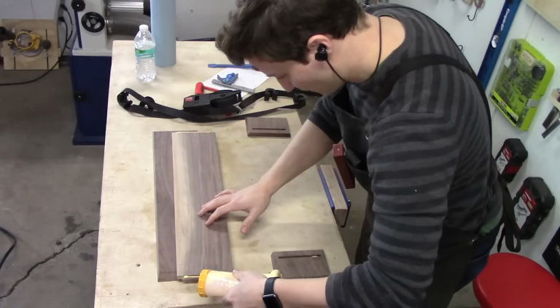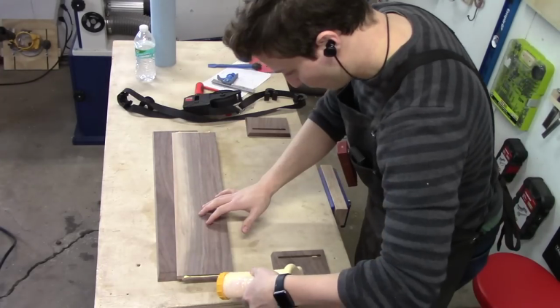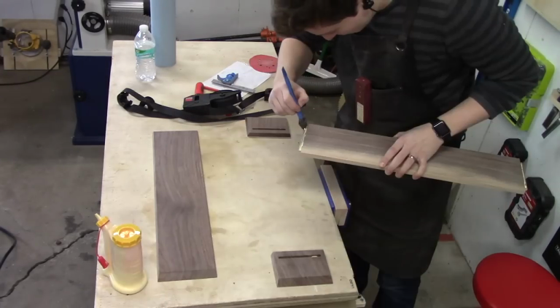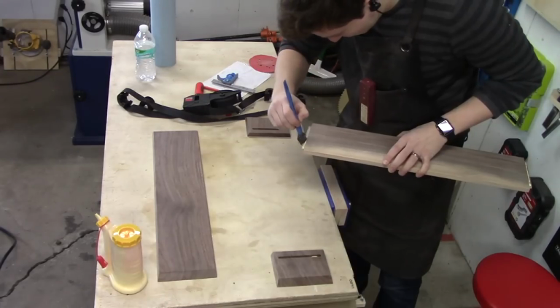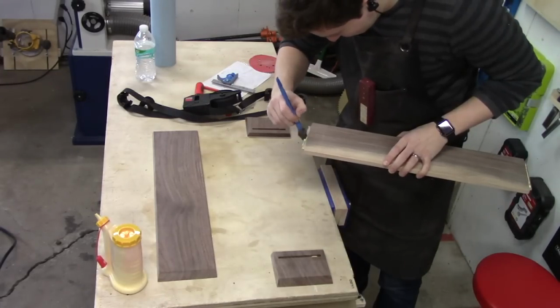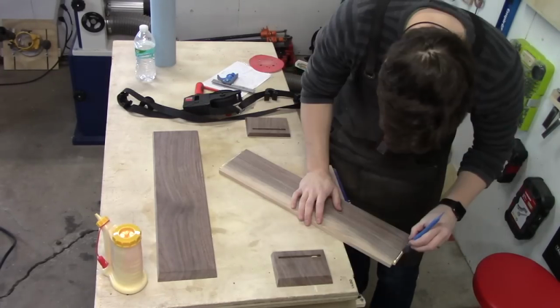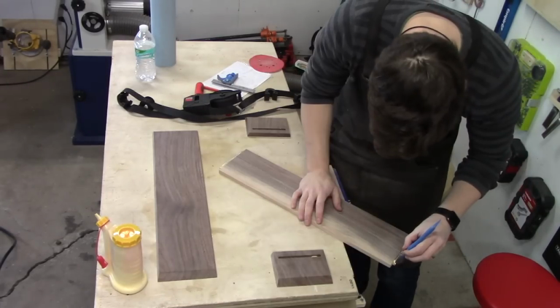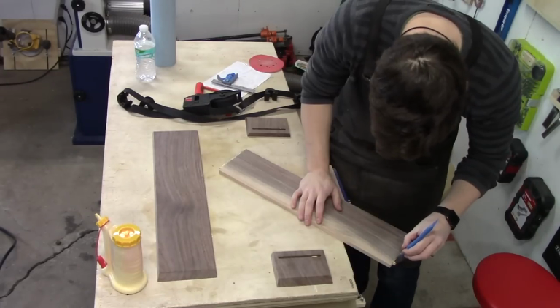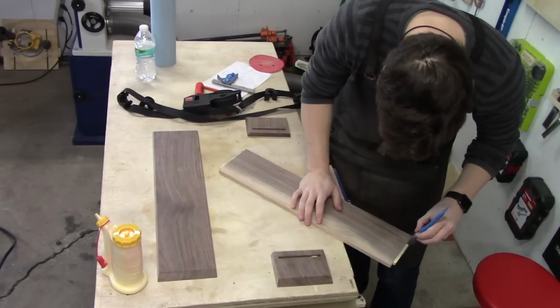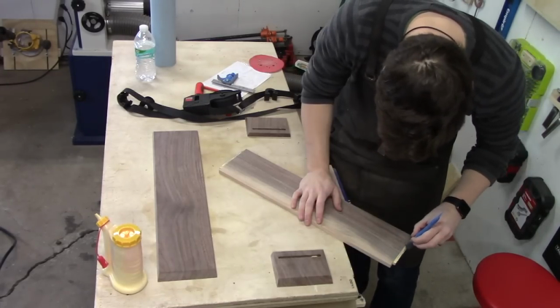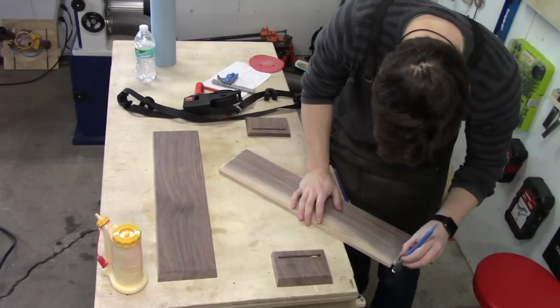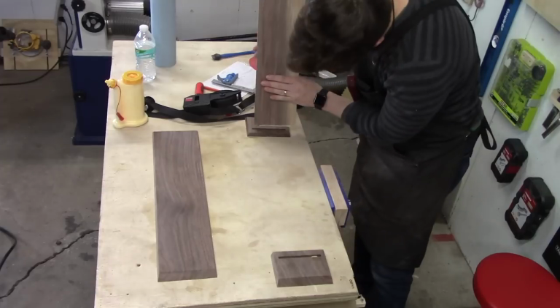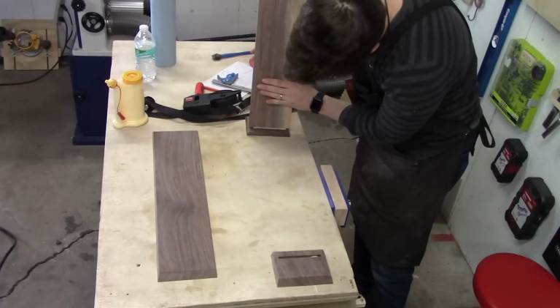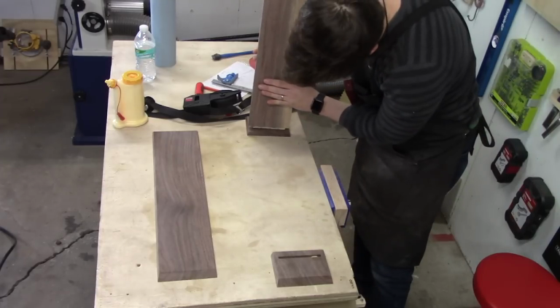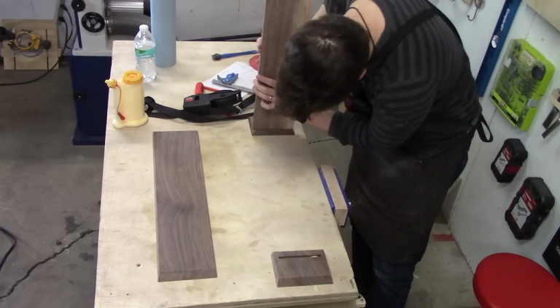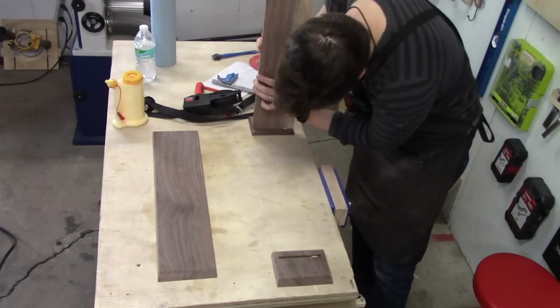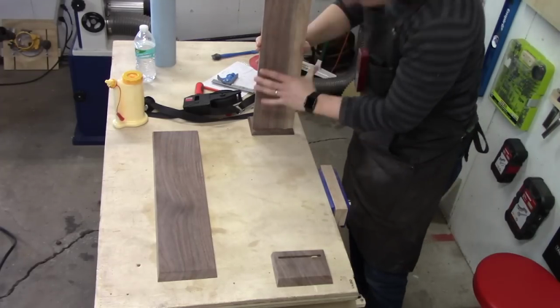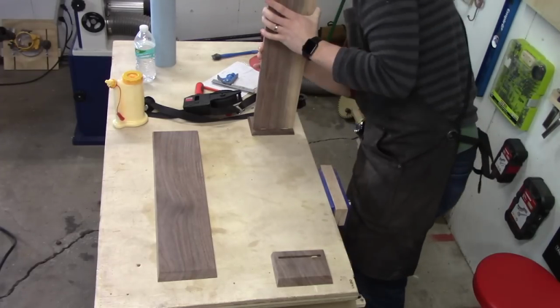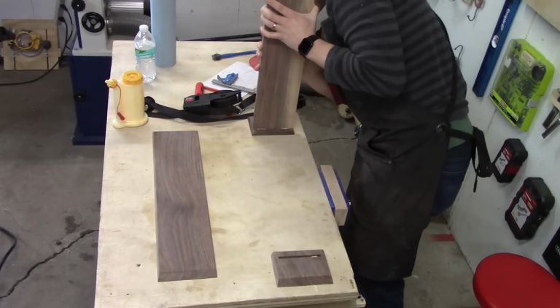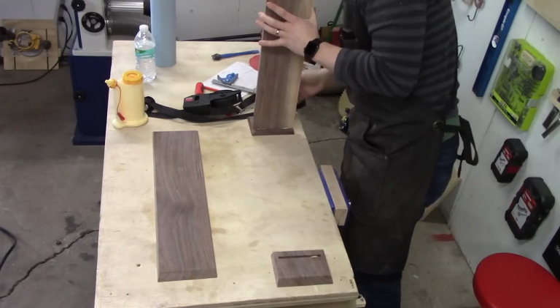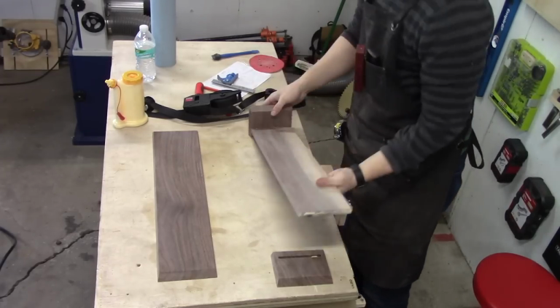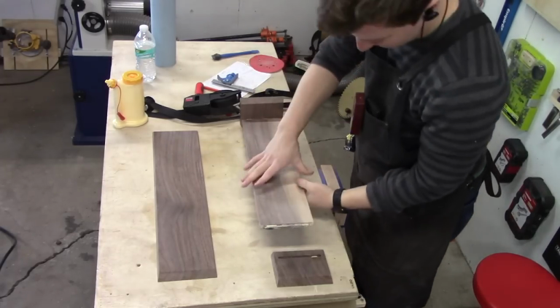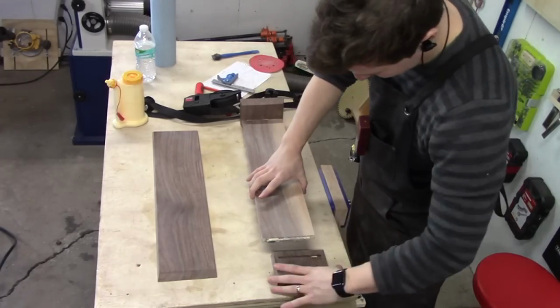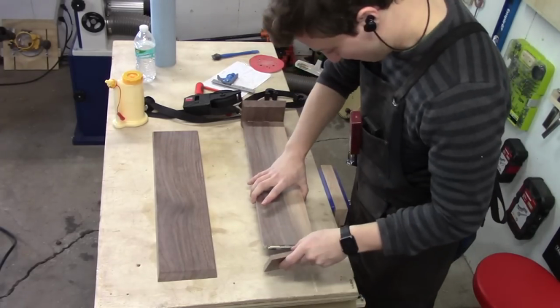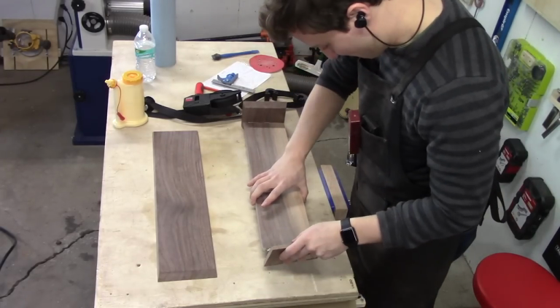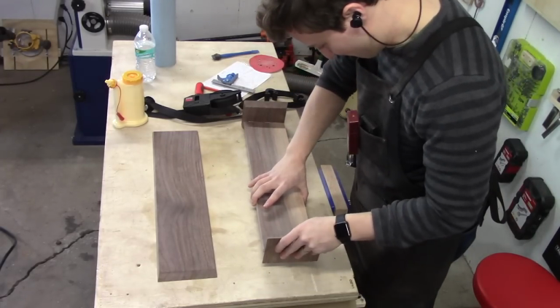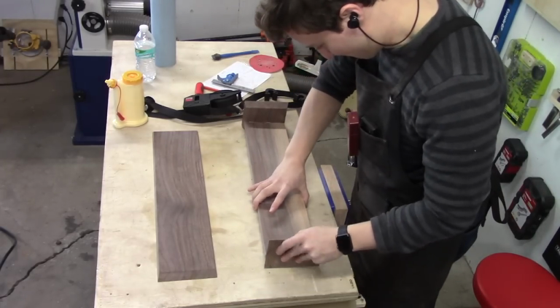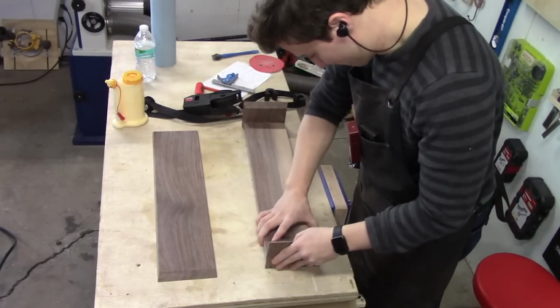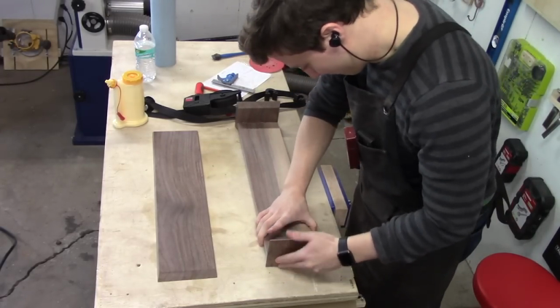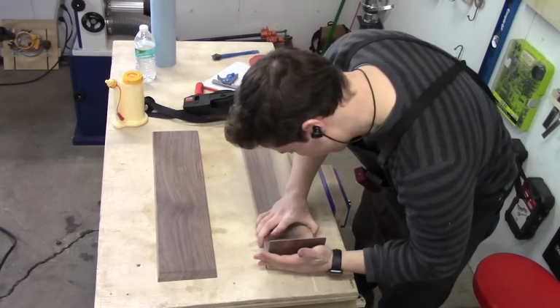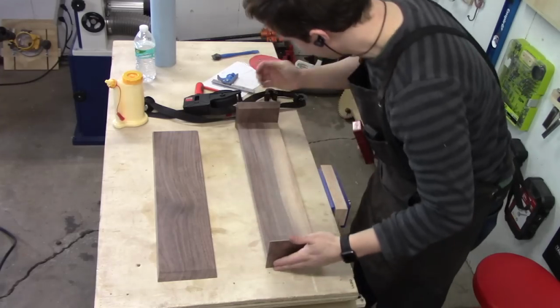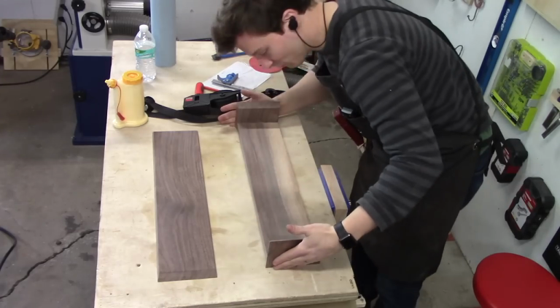The glue-up involved a combination of a strap clamp and some parallel clamps and went surprisingly smoothly.